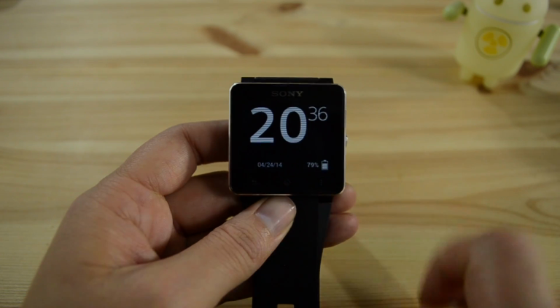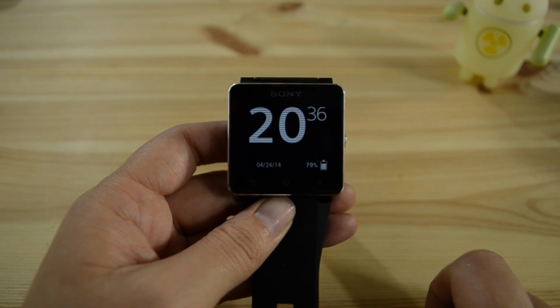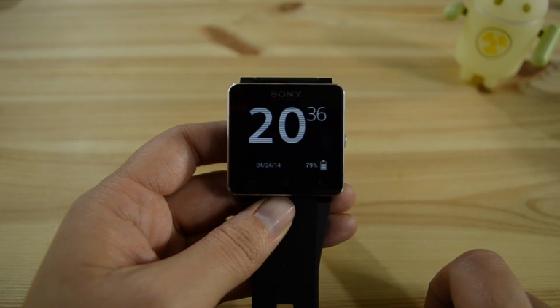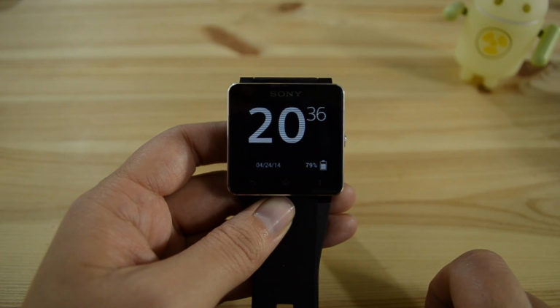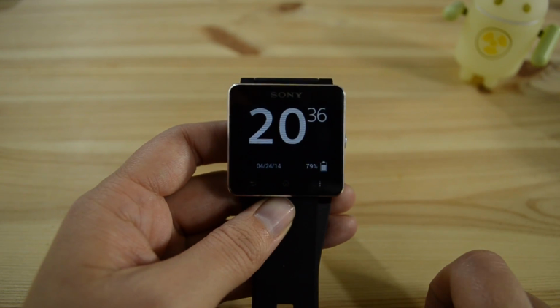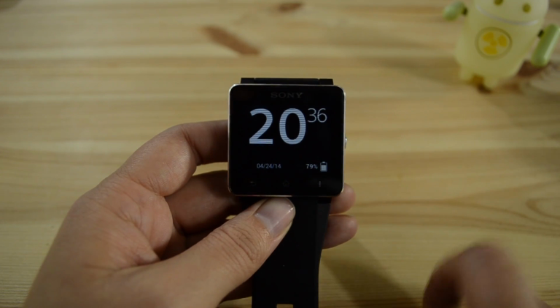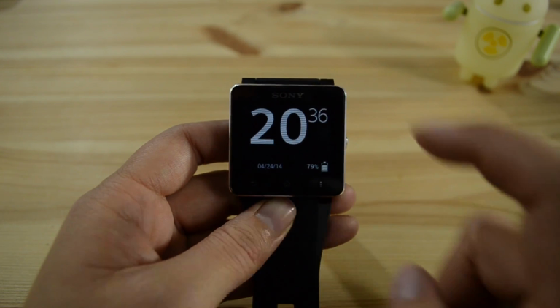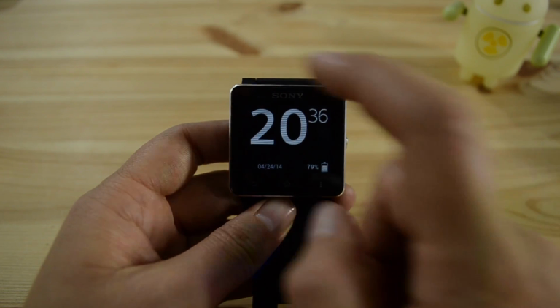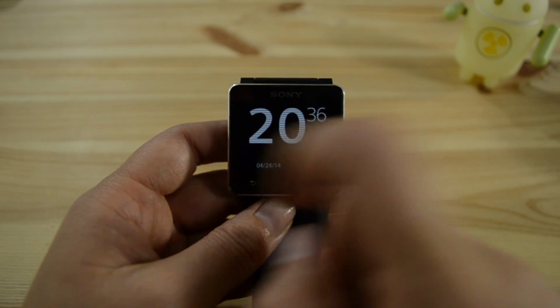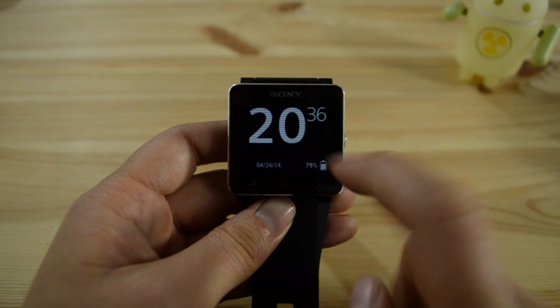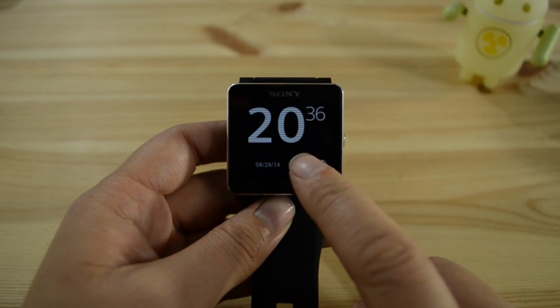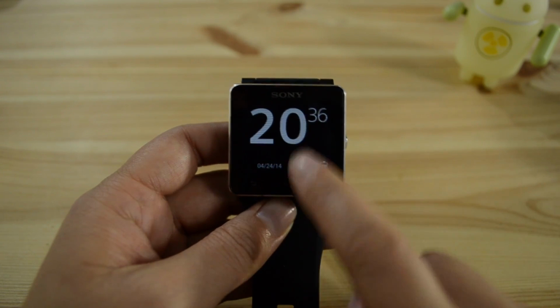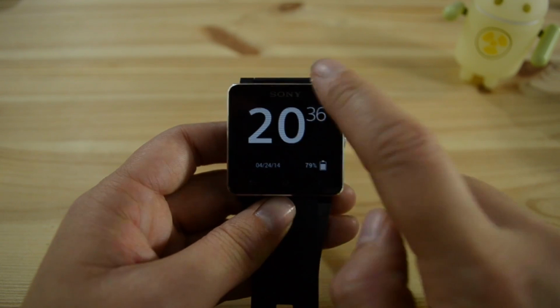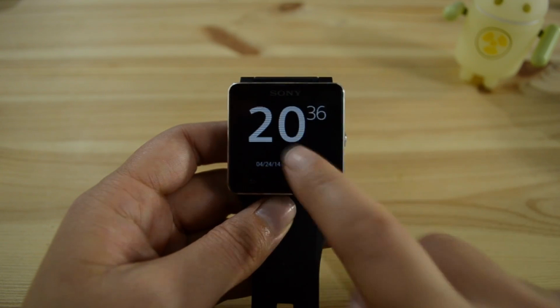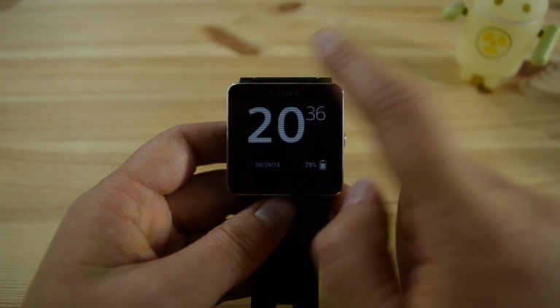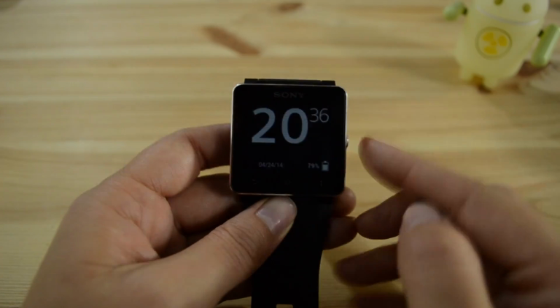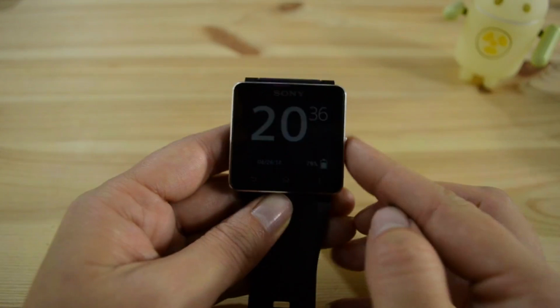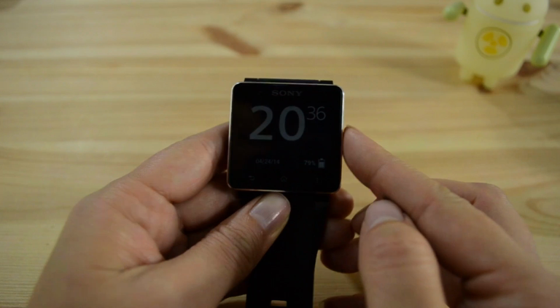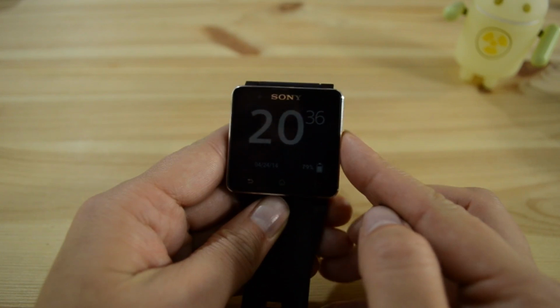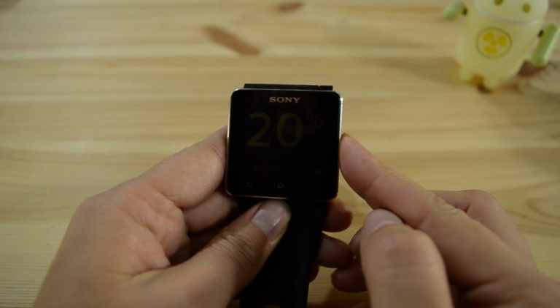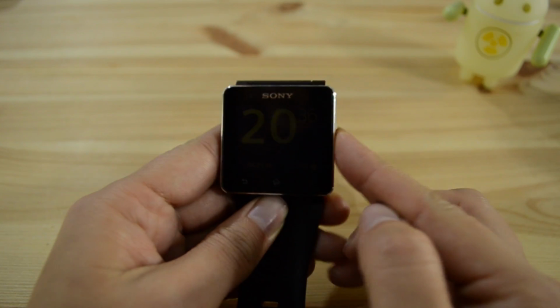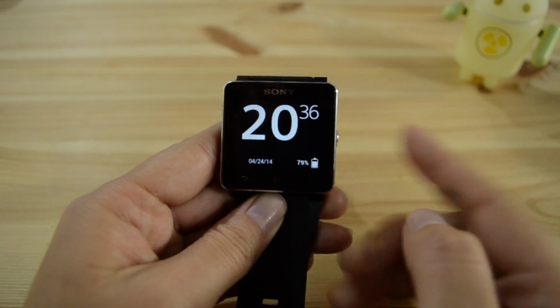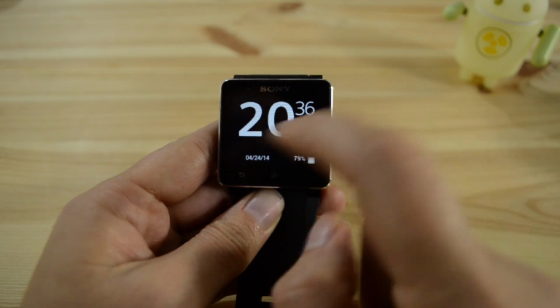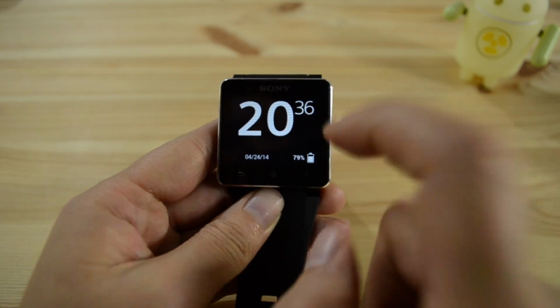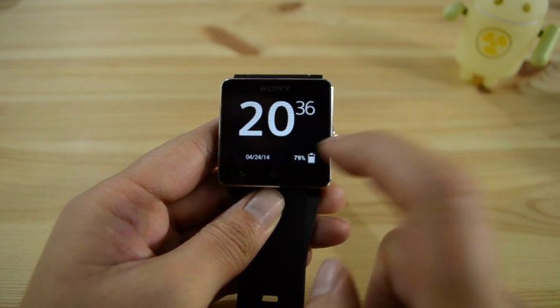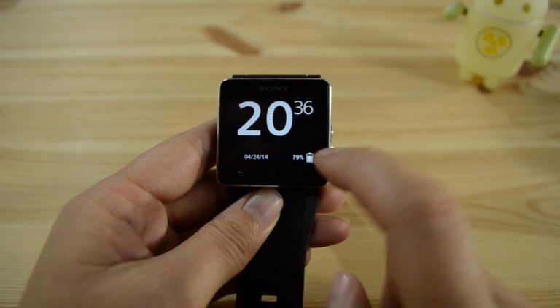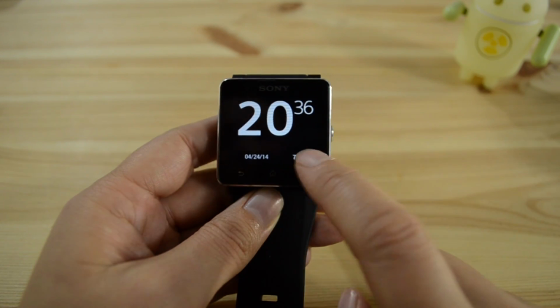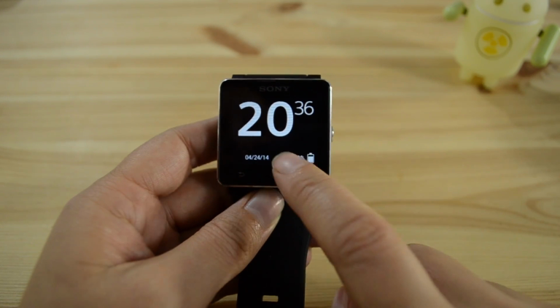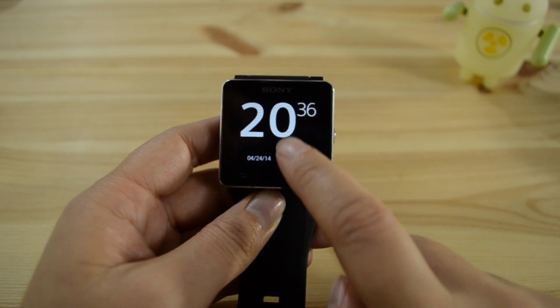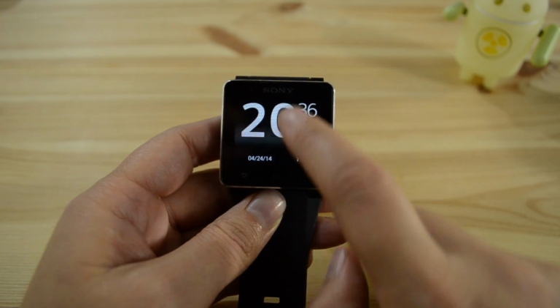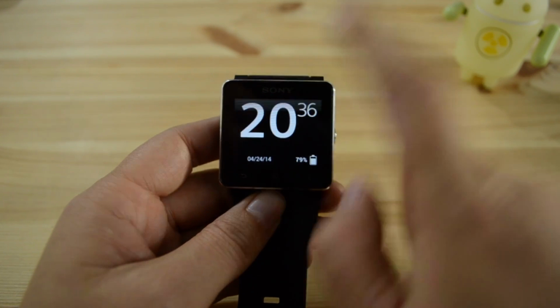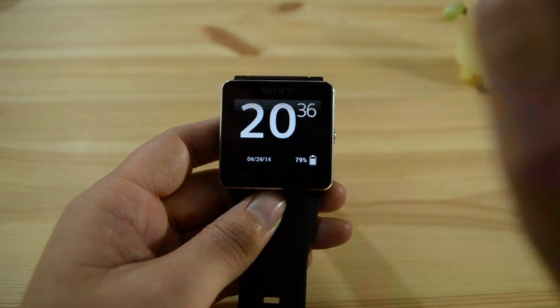Double tap to wake up is very cool. It turns on the backlight but doesn't allow you to open the smartwatch — you still have to press the side button to do that.